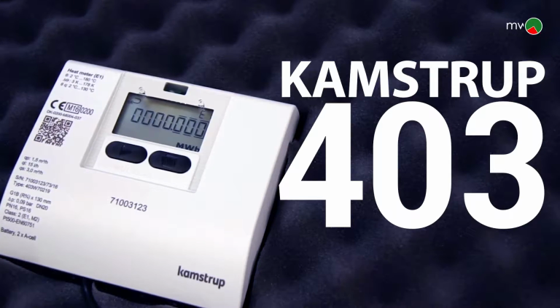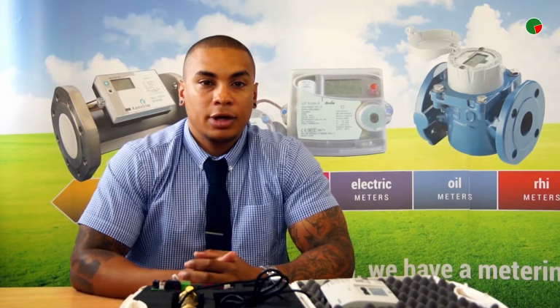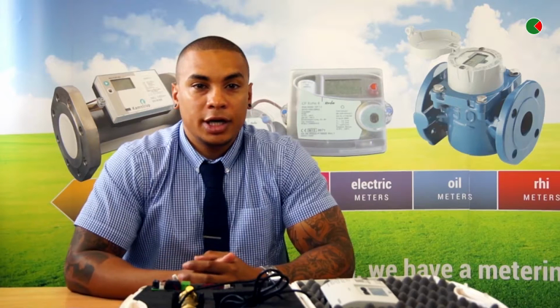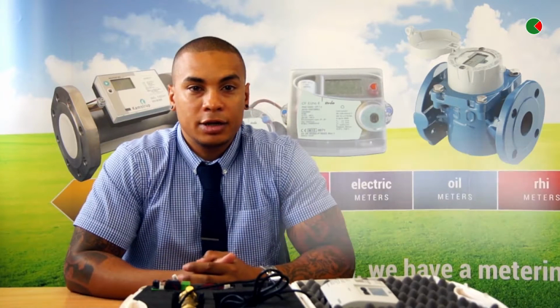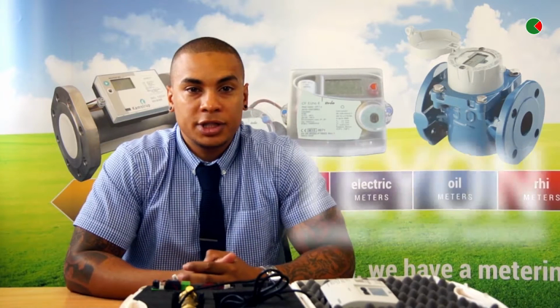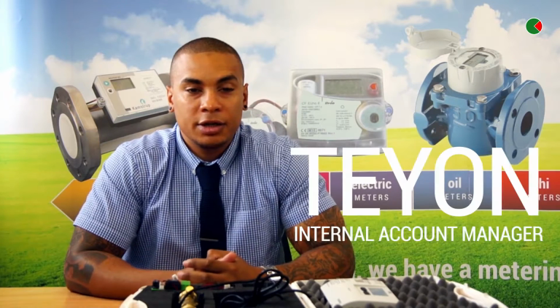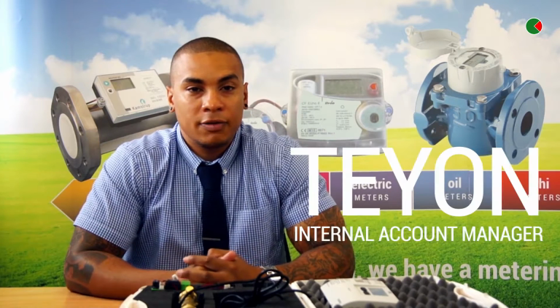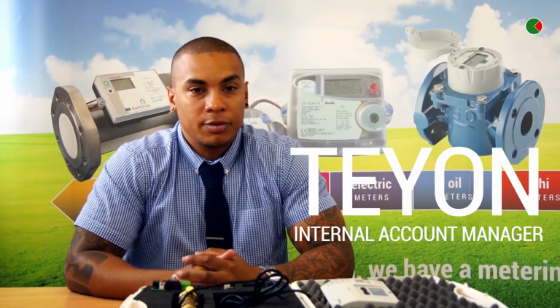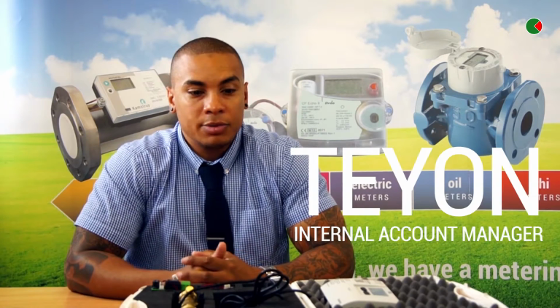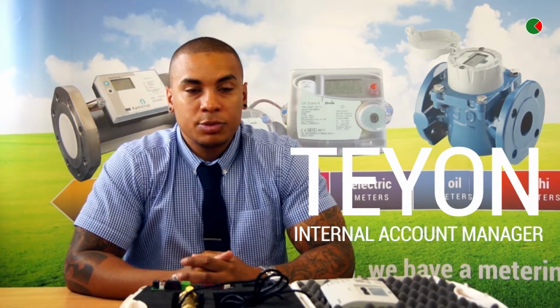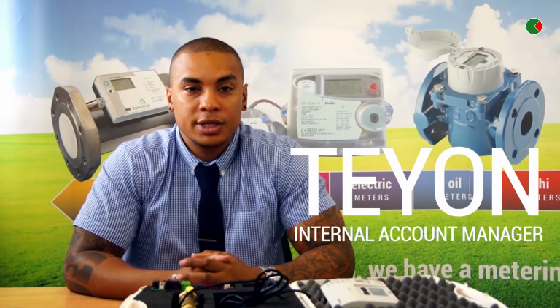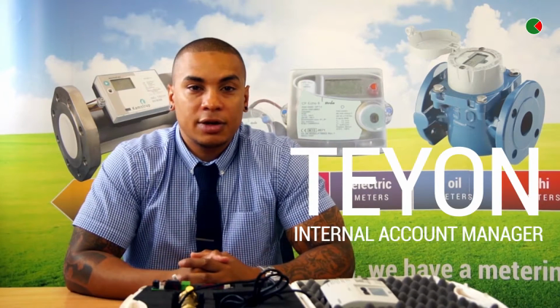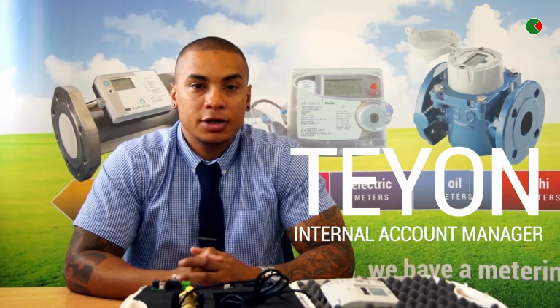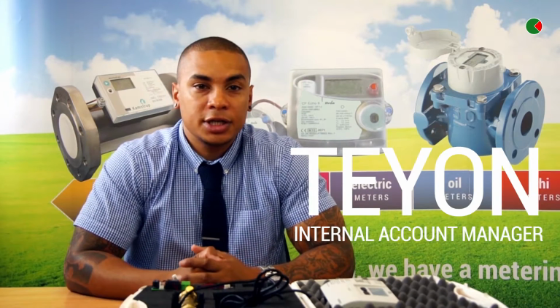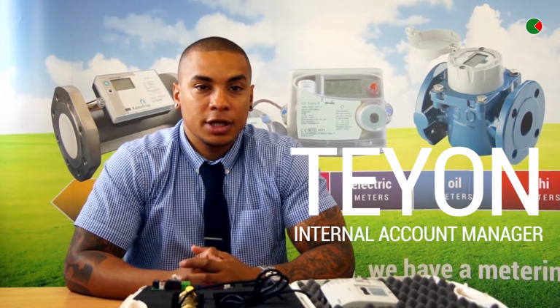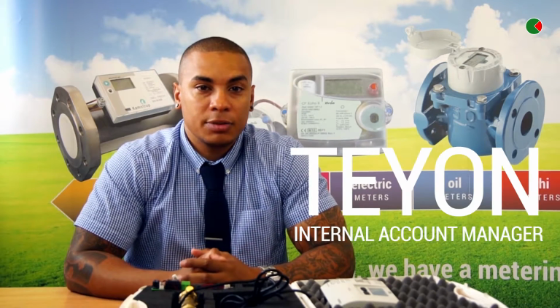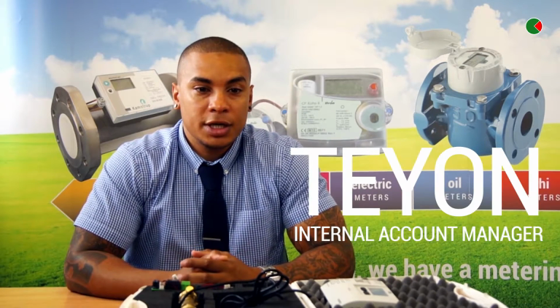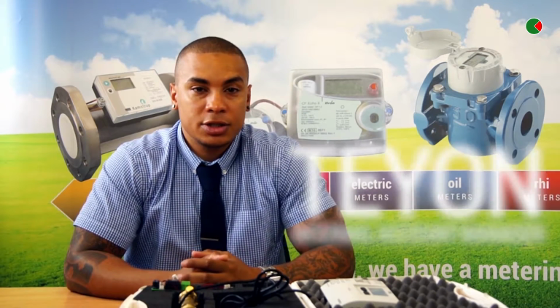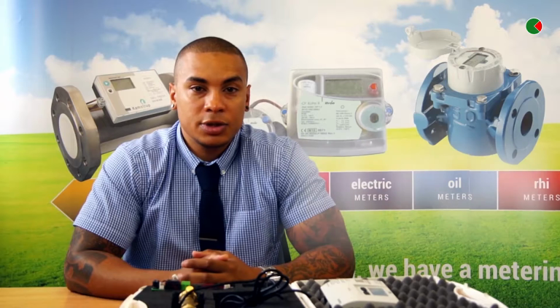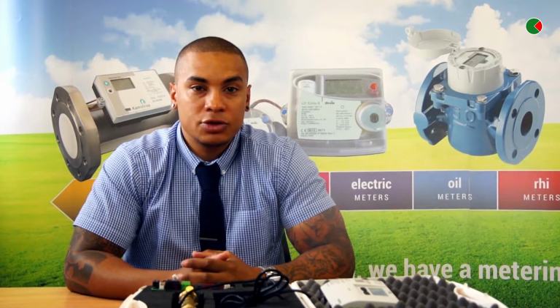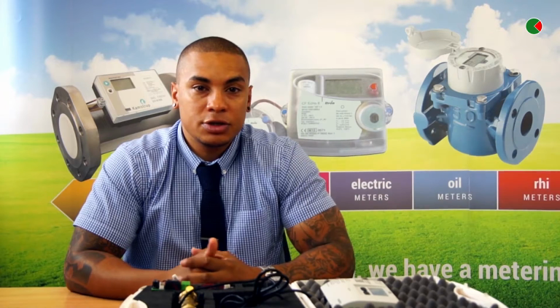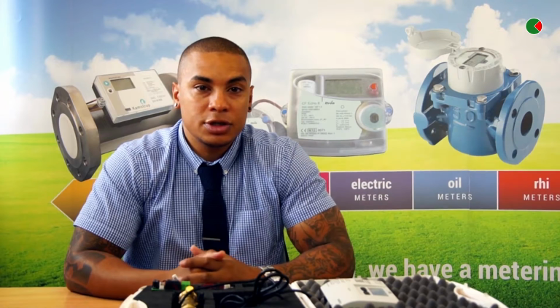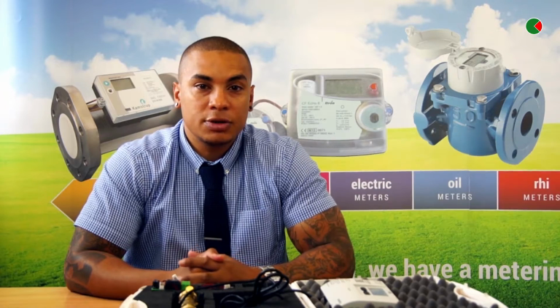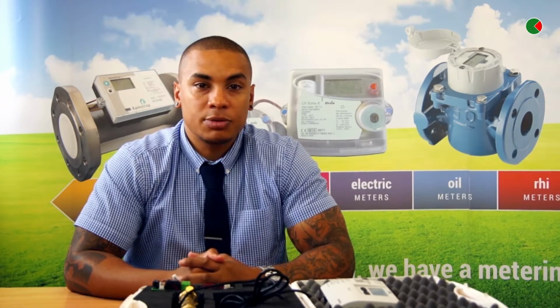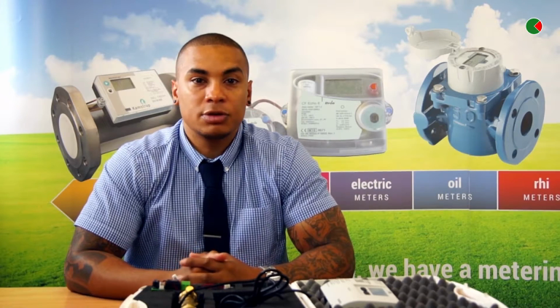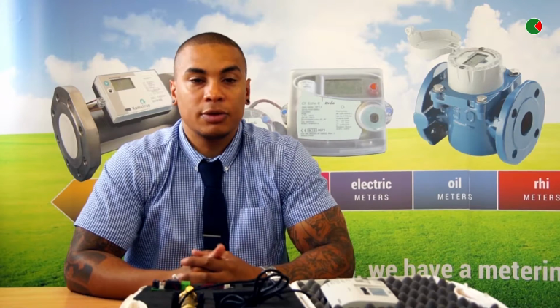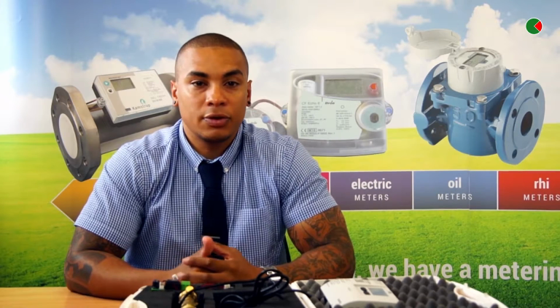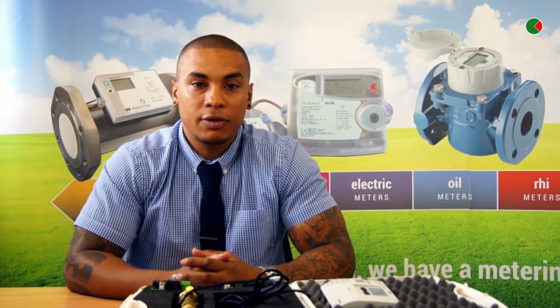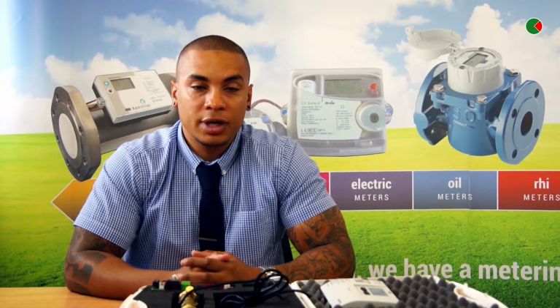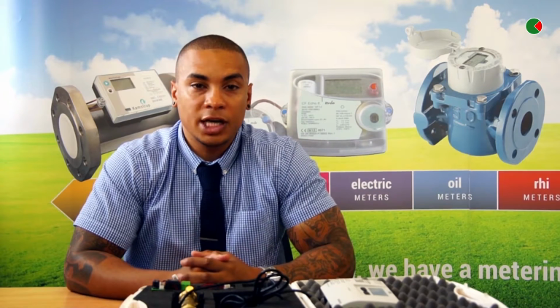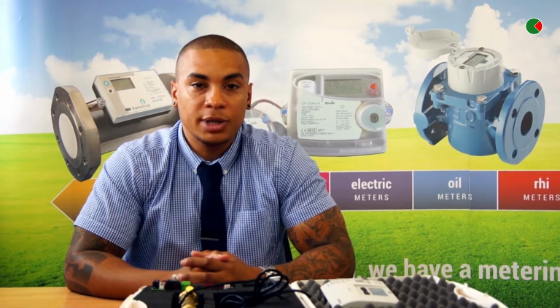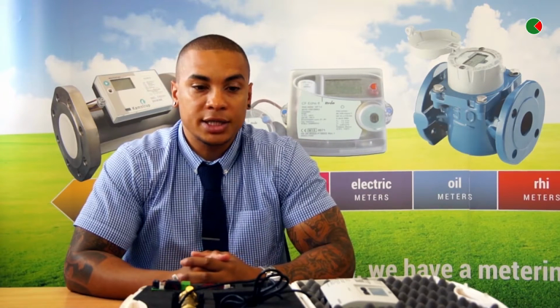Hi there, I'm Tian from MWA Technology, and I'm here to introduce the new Camstuck 4R3 heat meter.